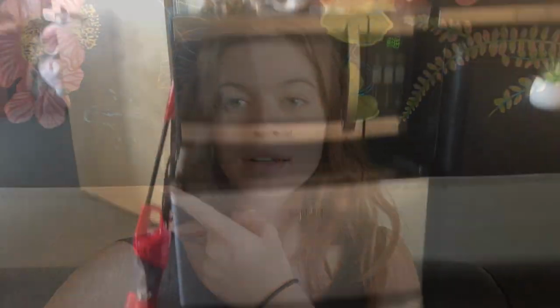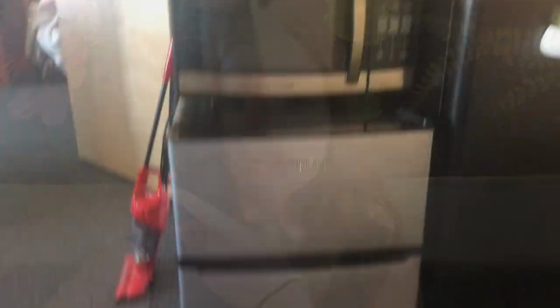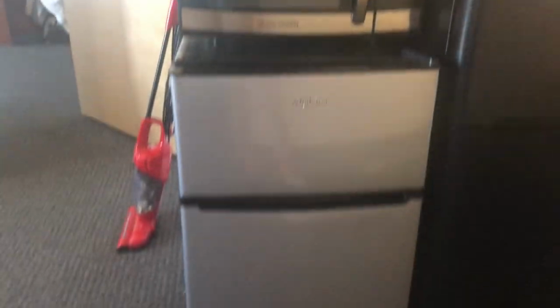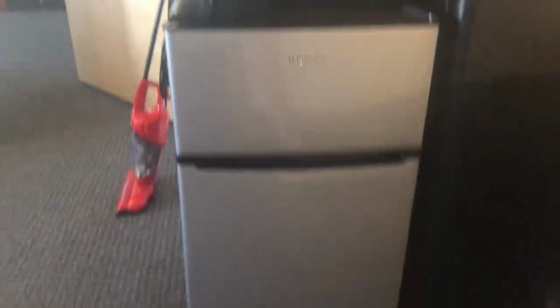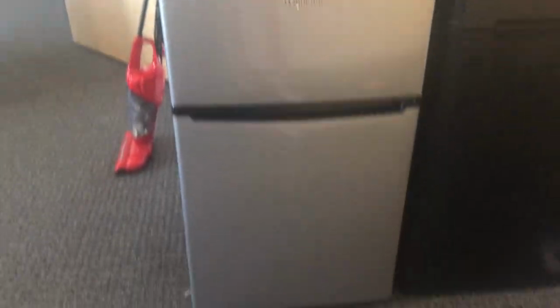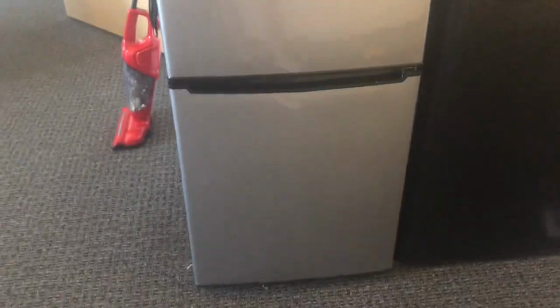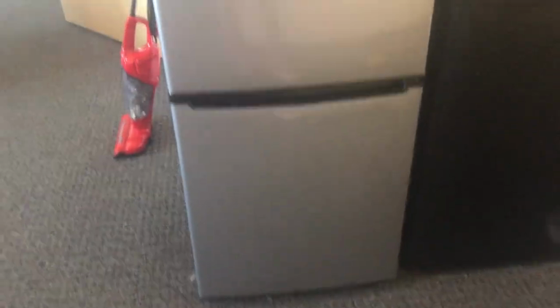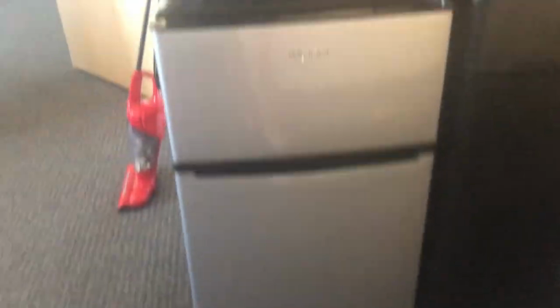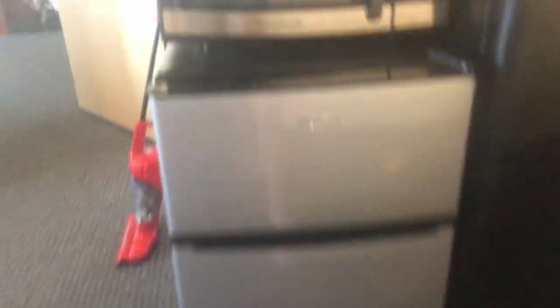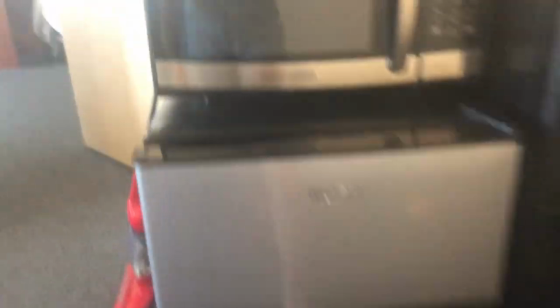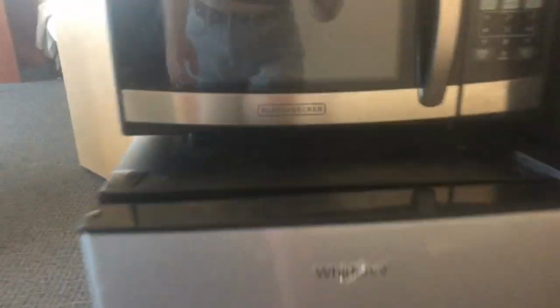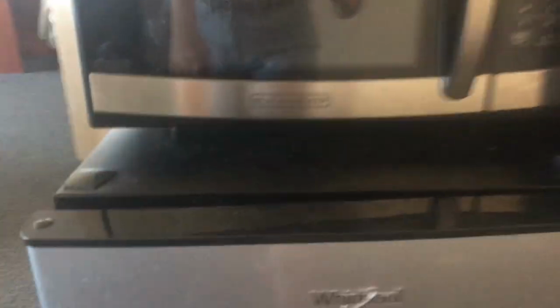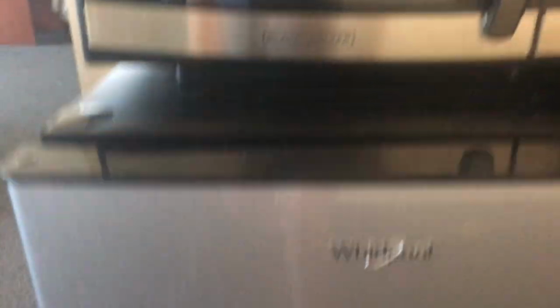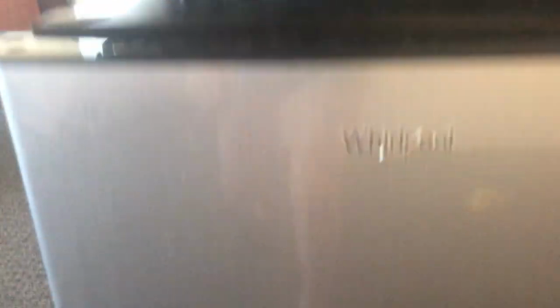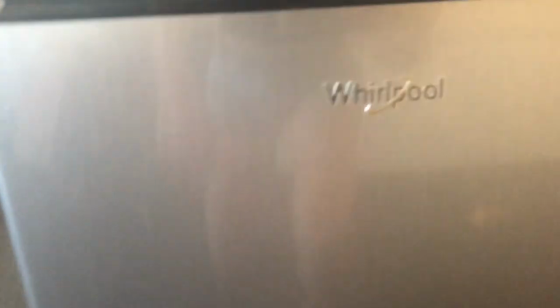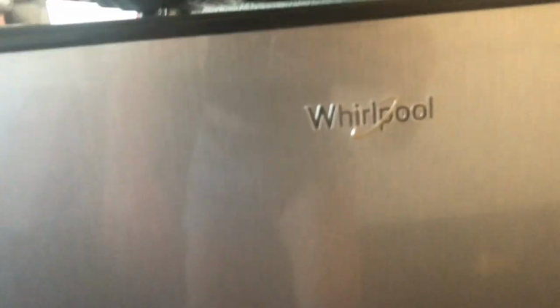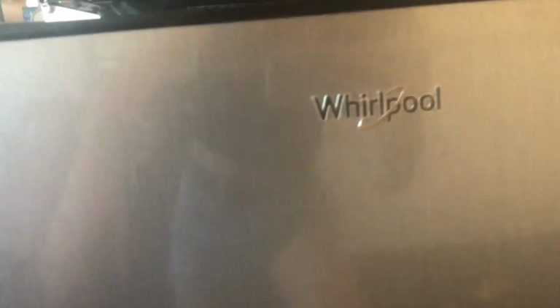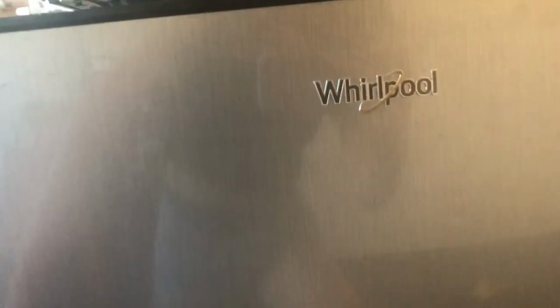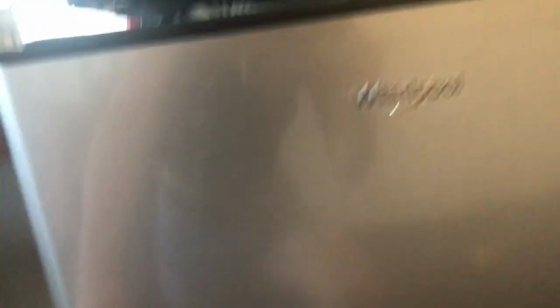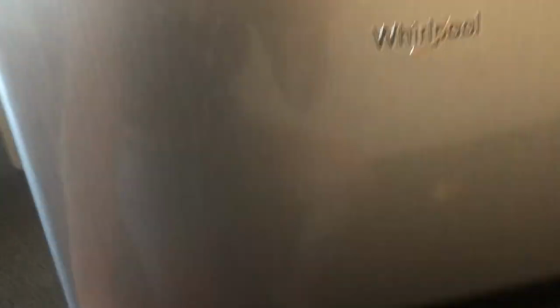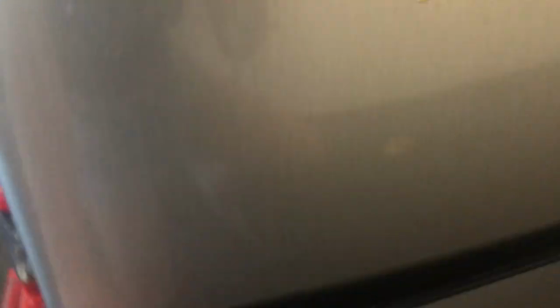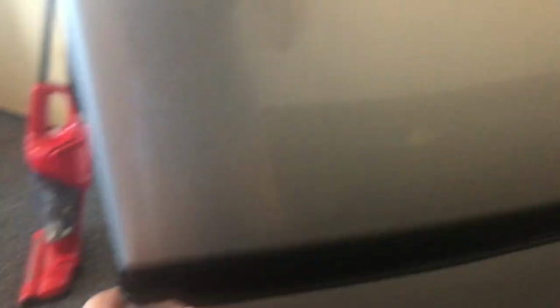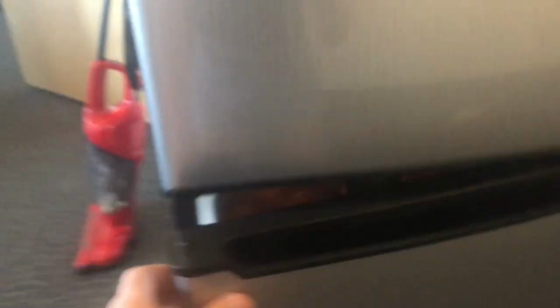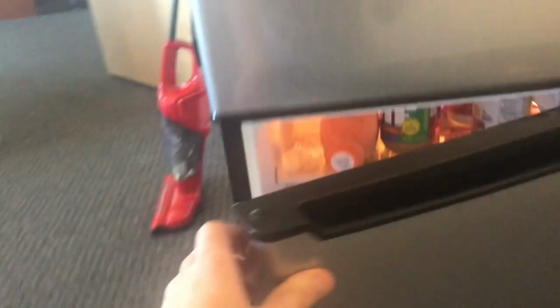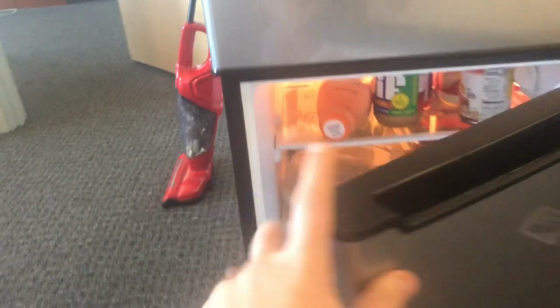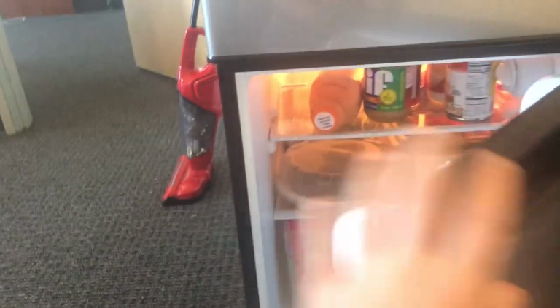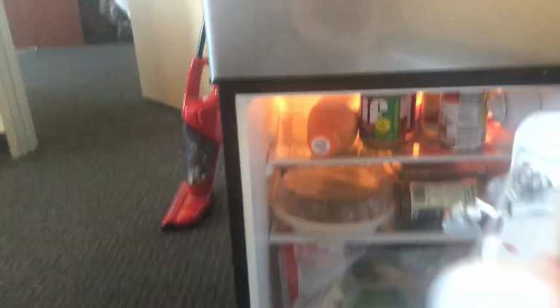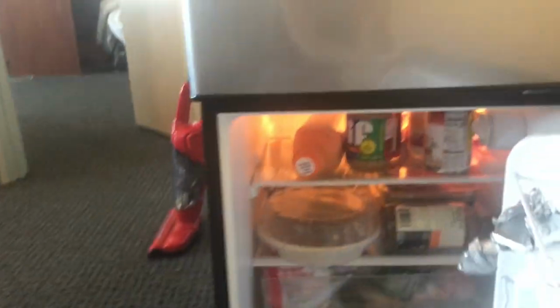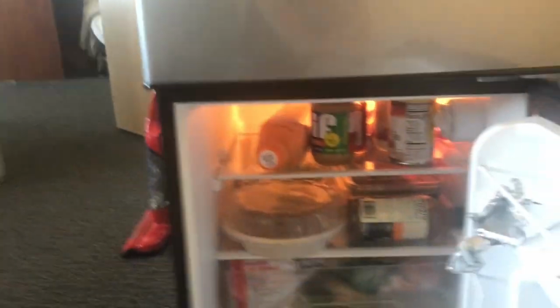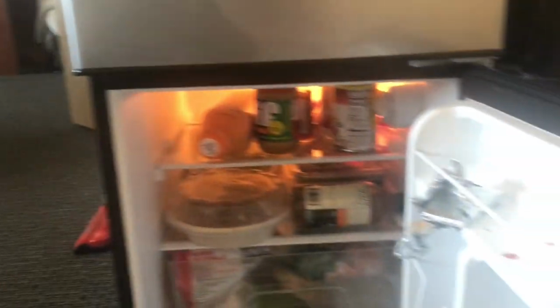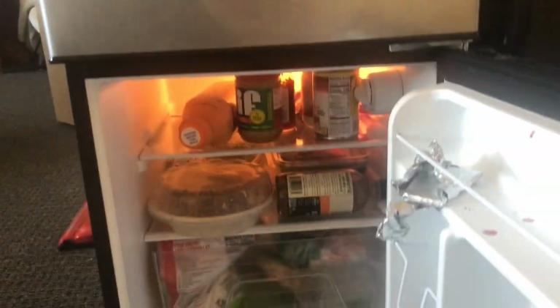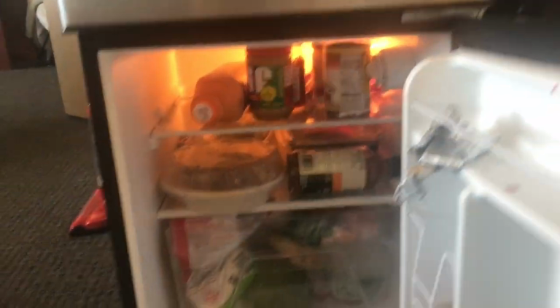So this is our fridge, it's the brand Whirlpool, and when you open it, it looks like this.